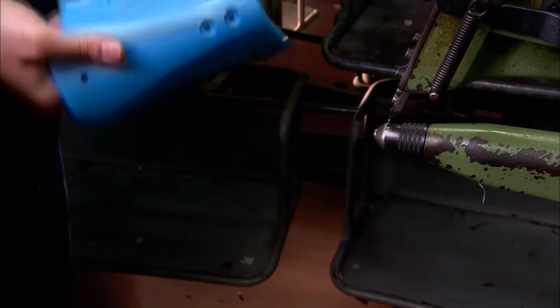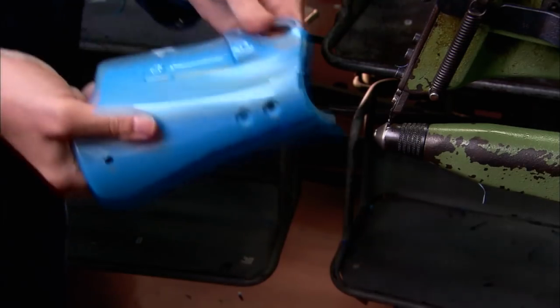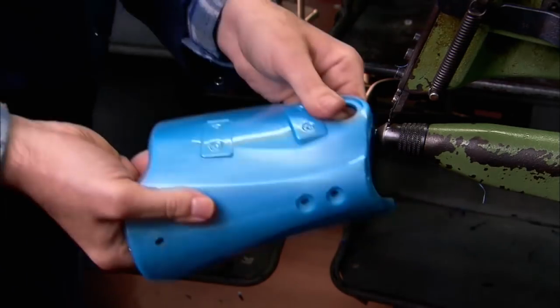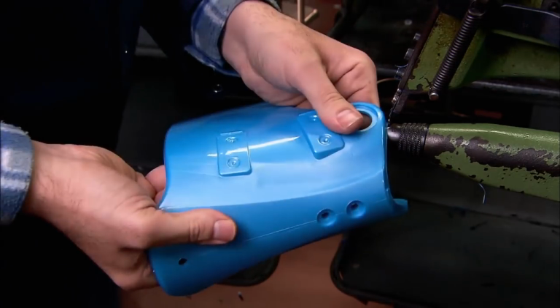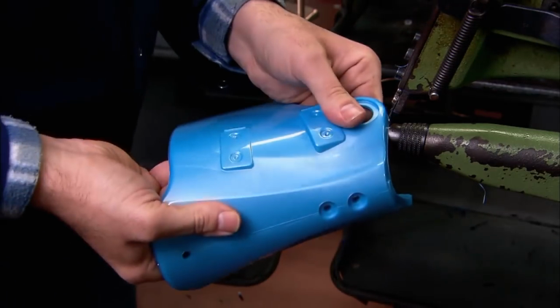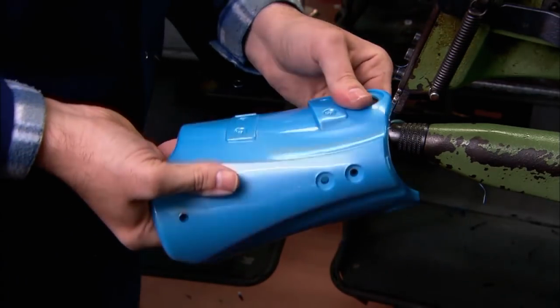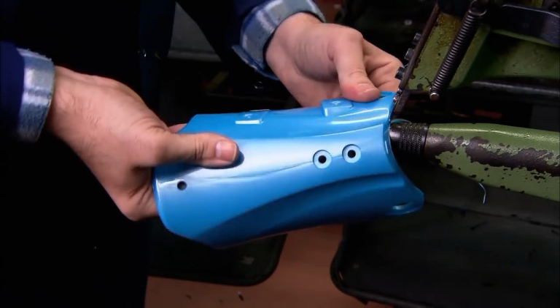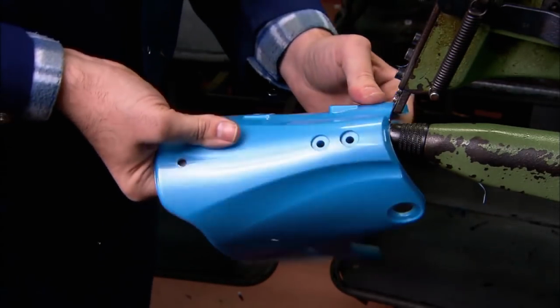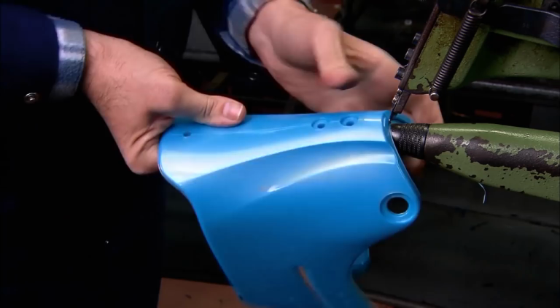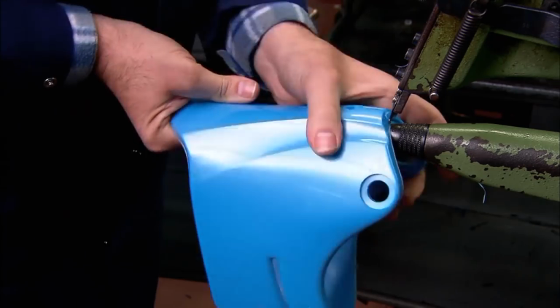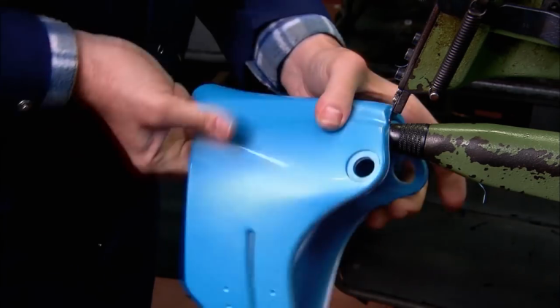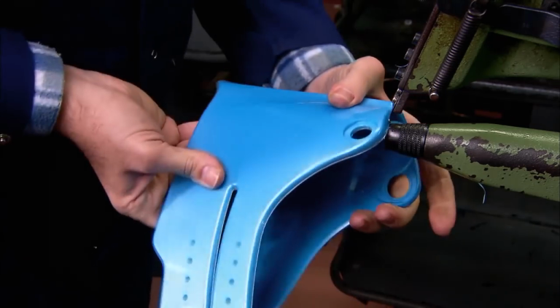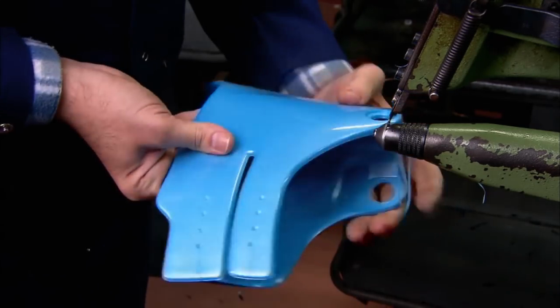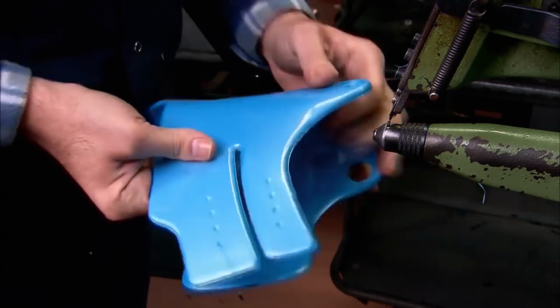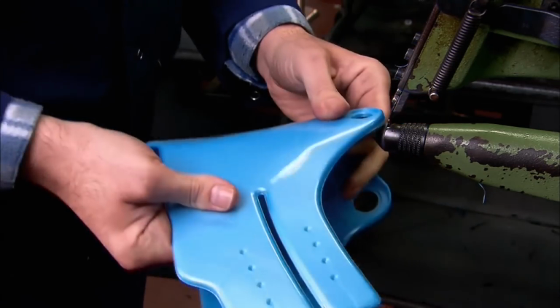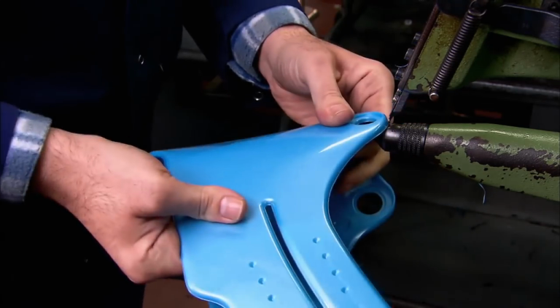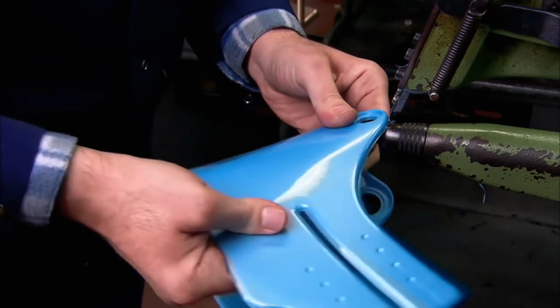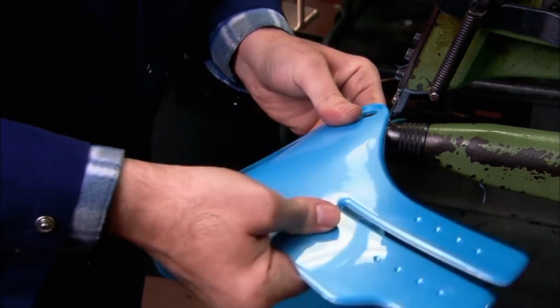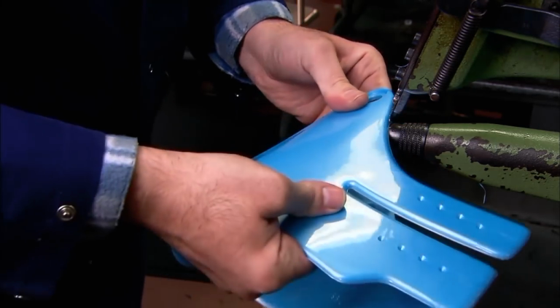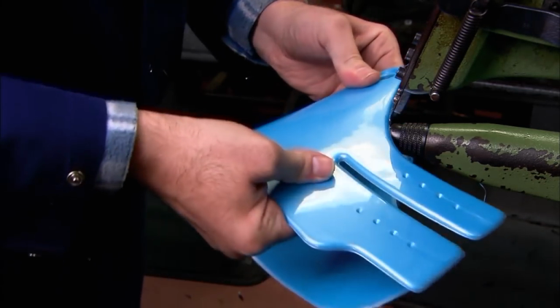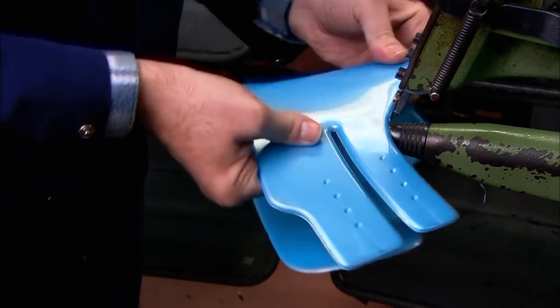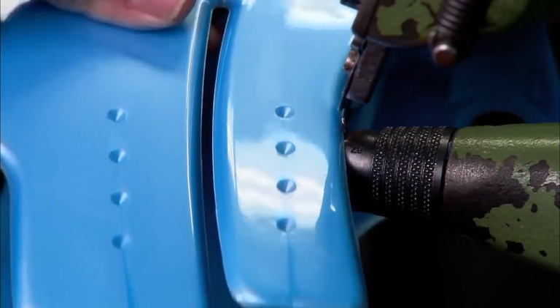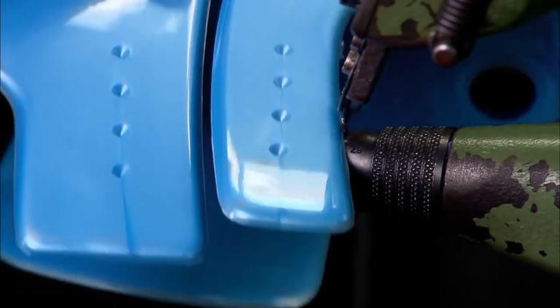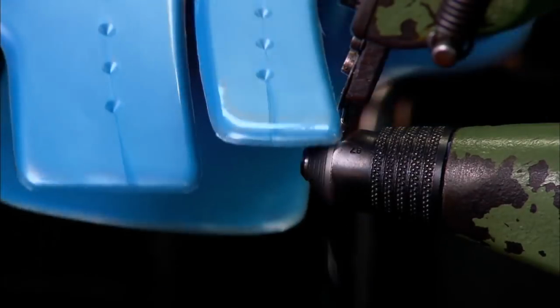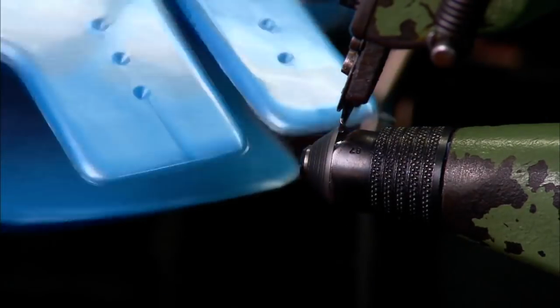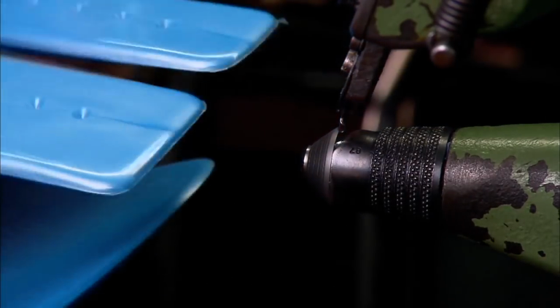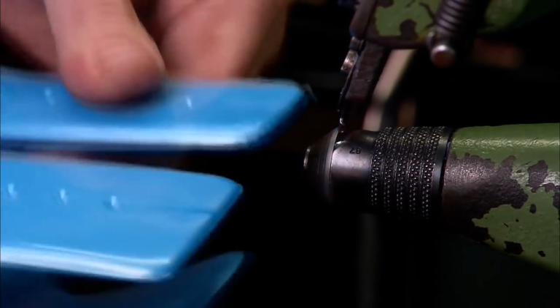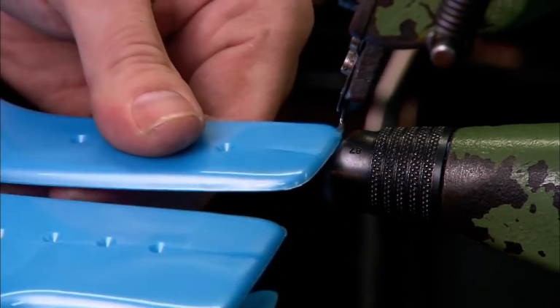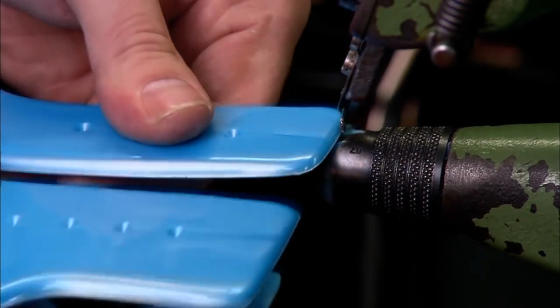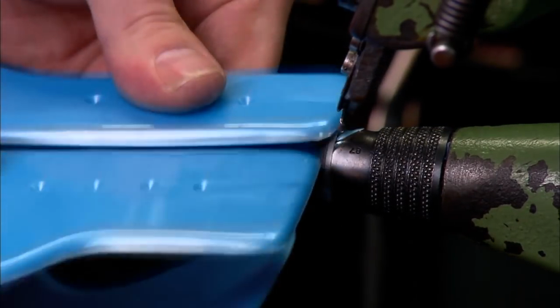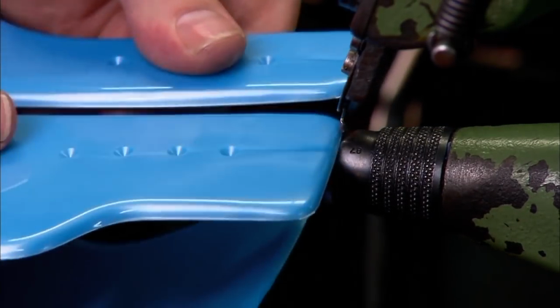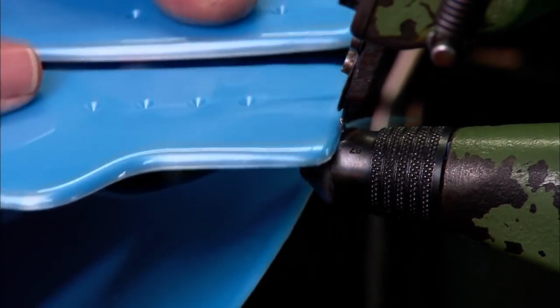Having just come out of the mould, the edges of the boot's plastic cuff are trimmed to ensure they're perfectly smooth.